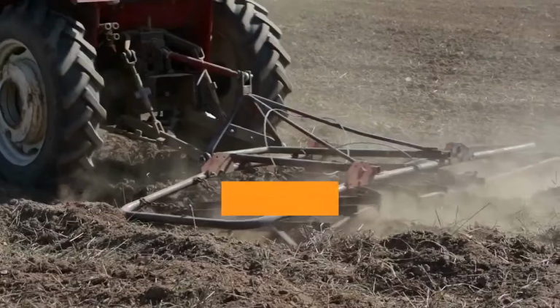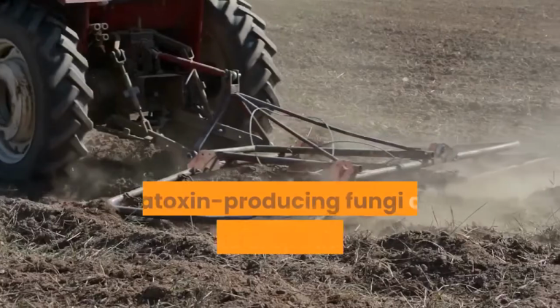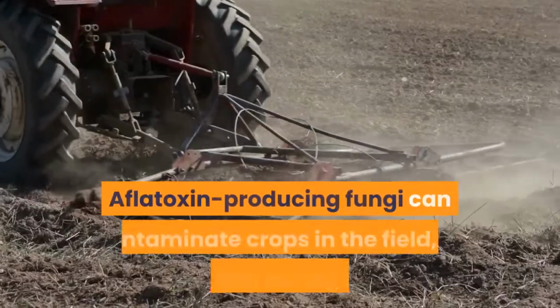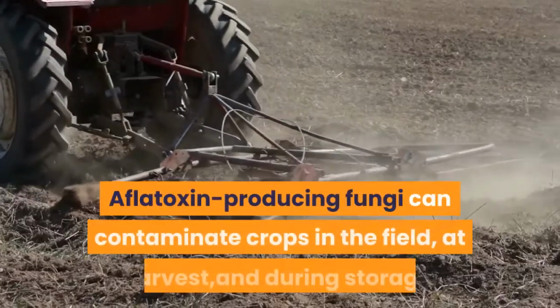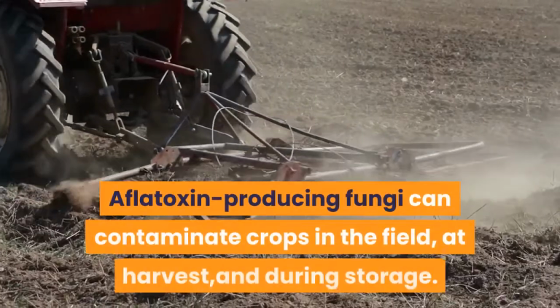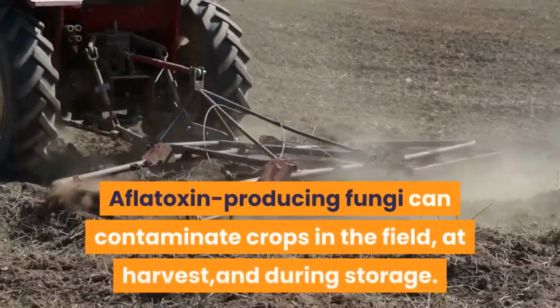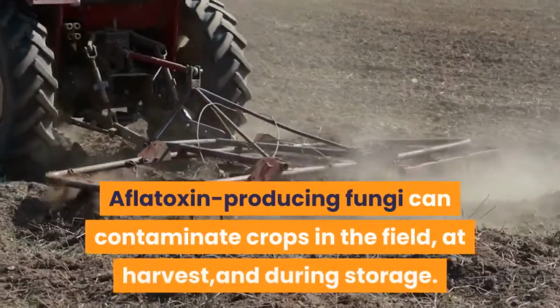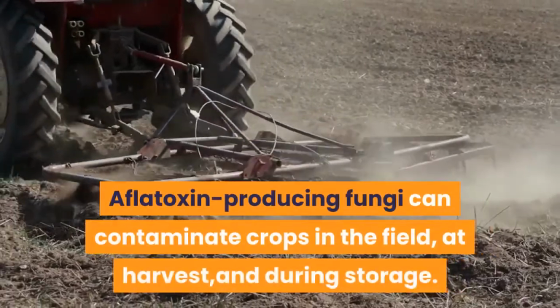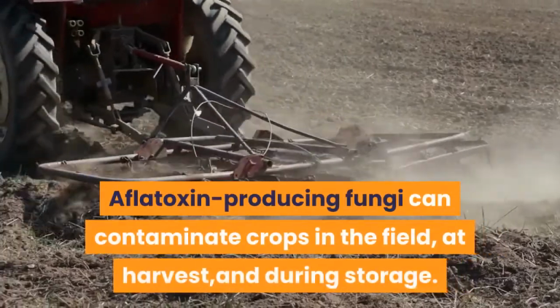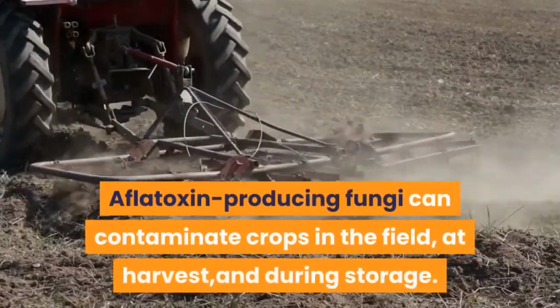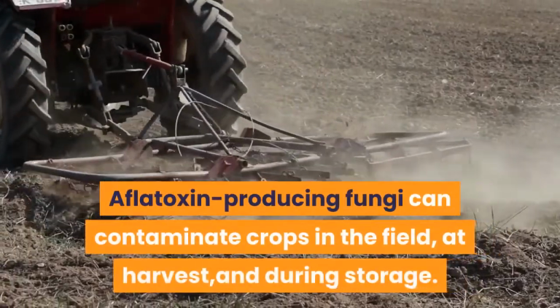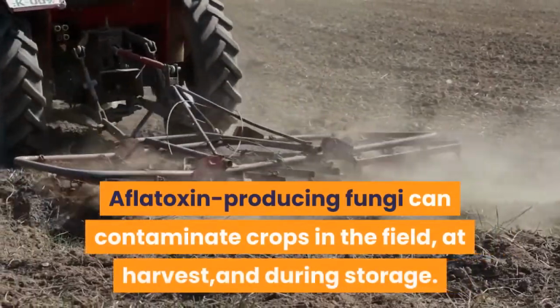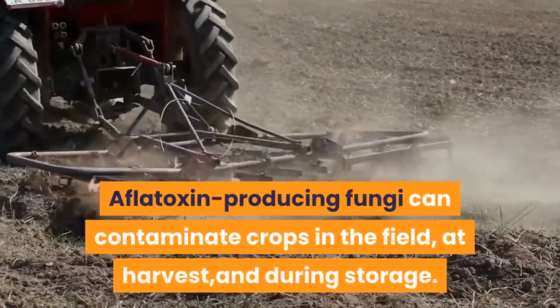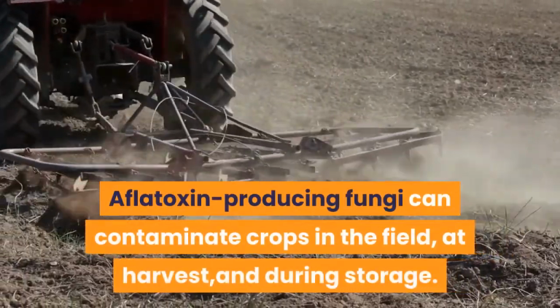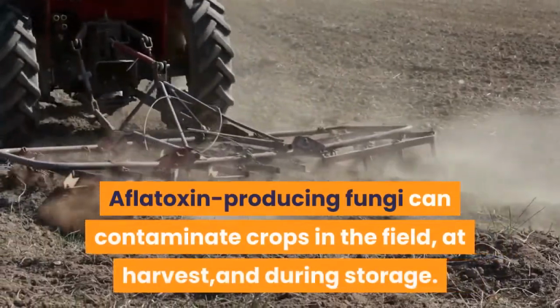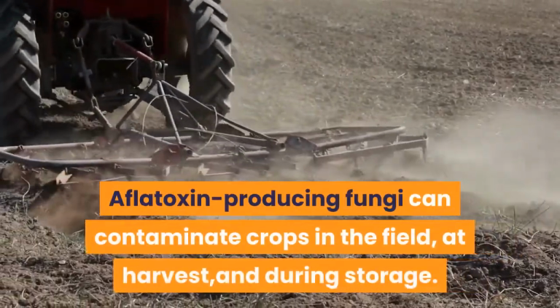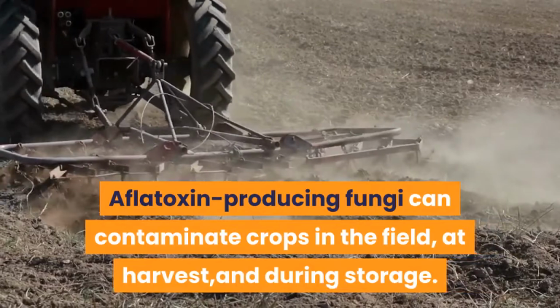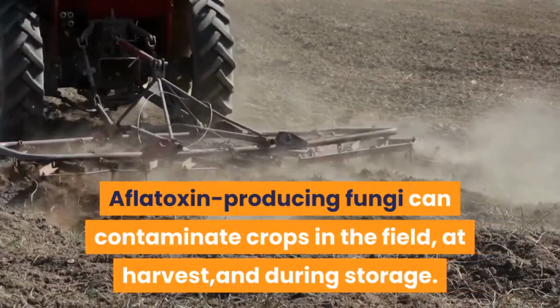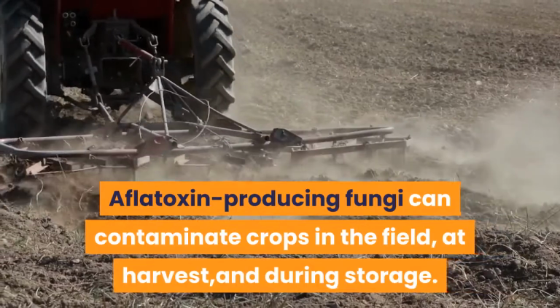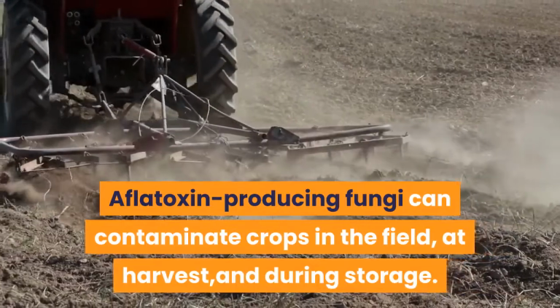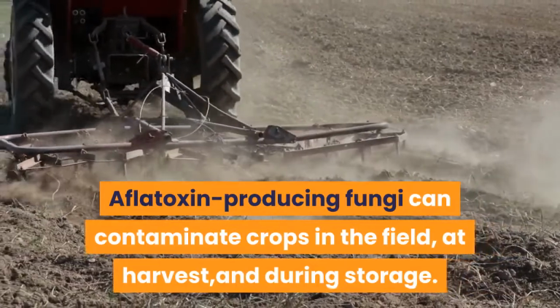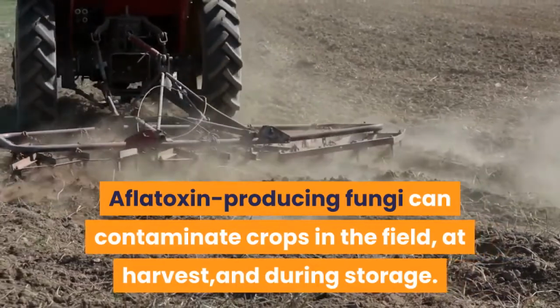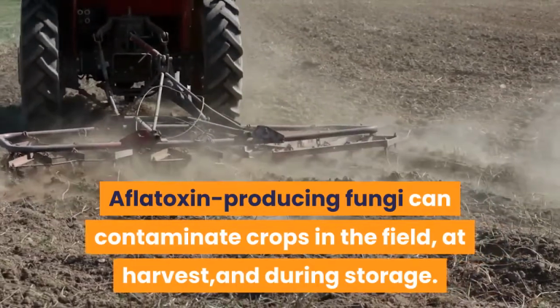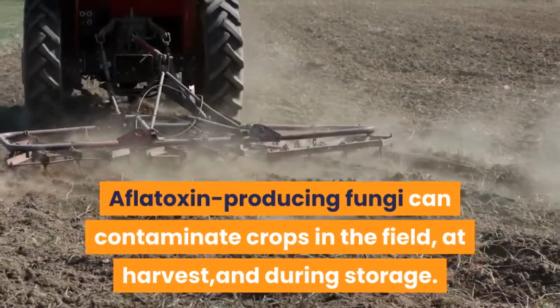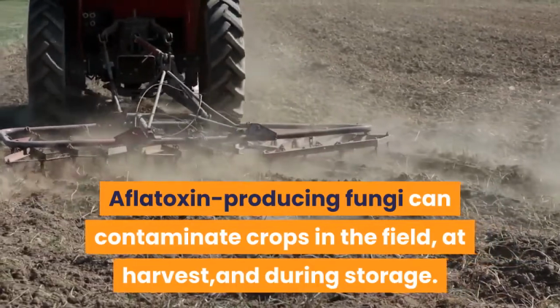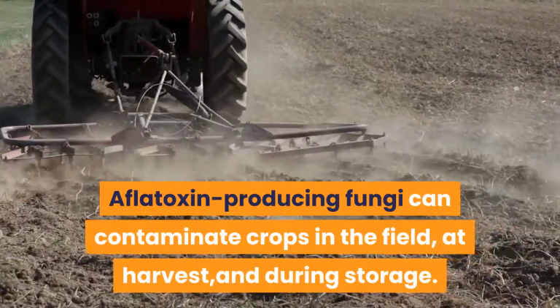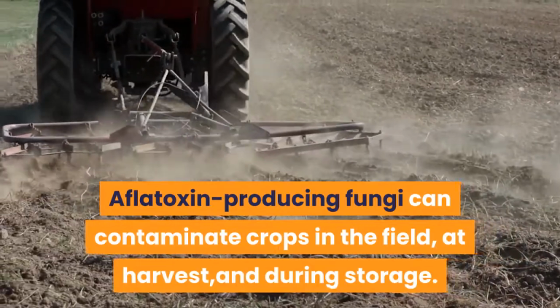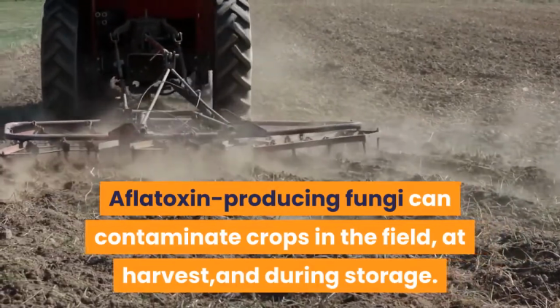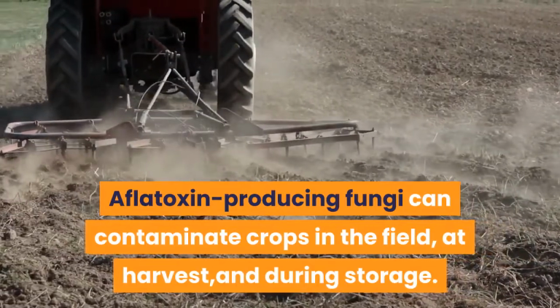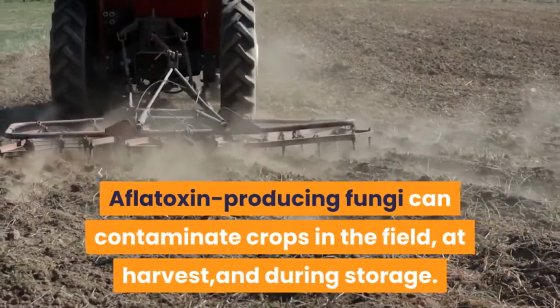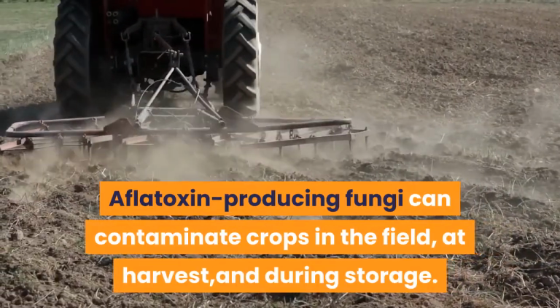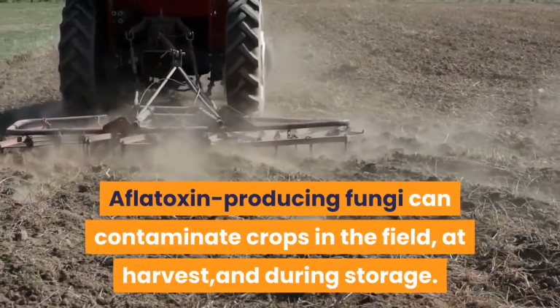Aflatoxin-producing fungi can contaminate crops in the field, at harvest, and during storage.